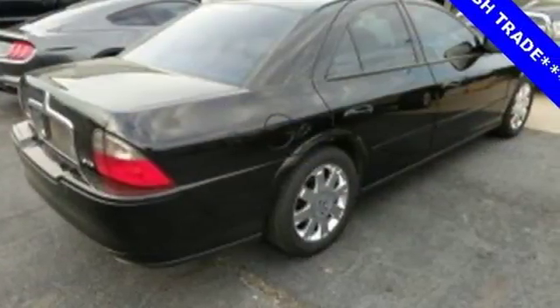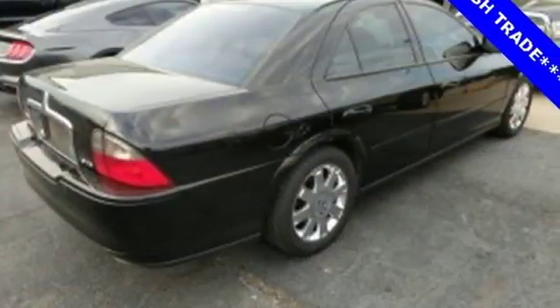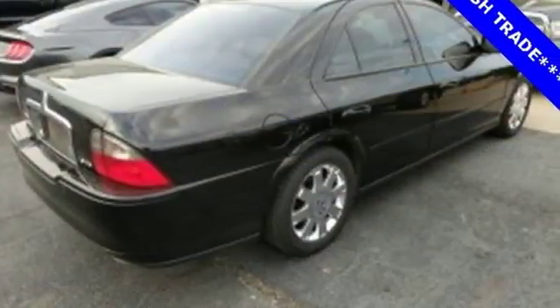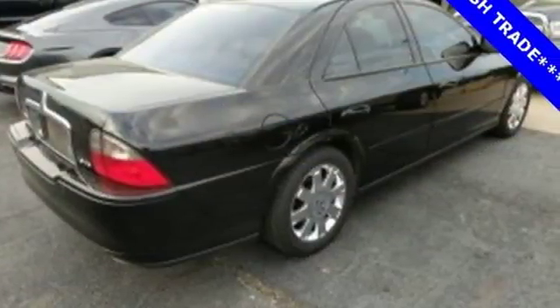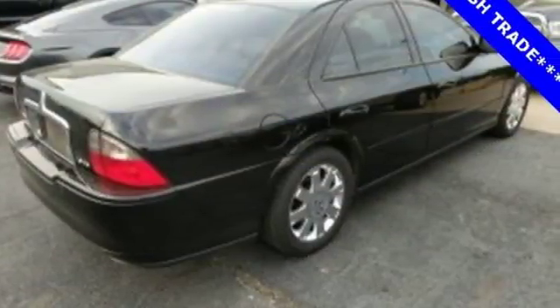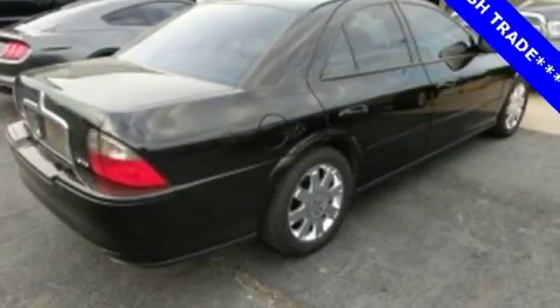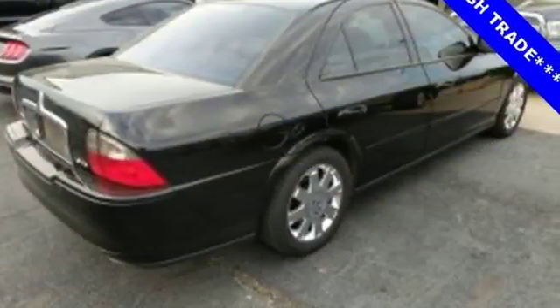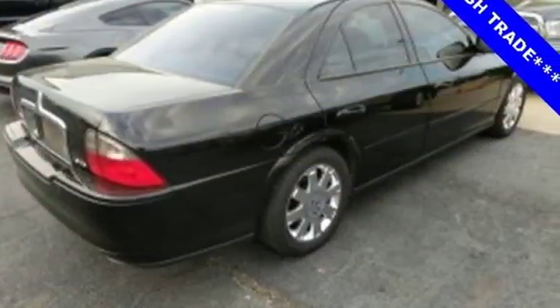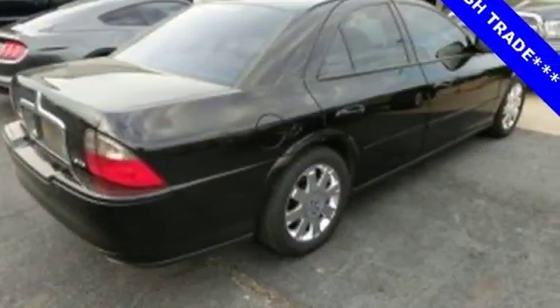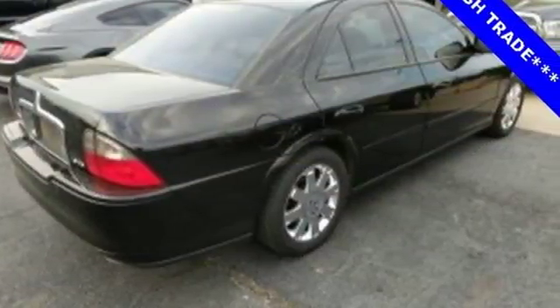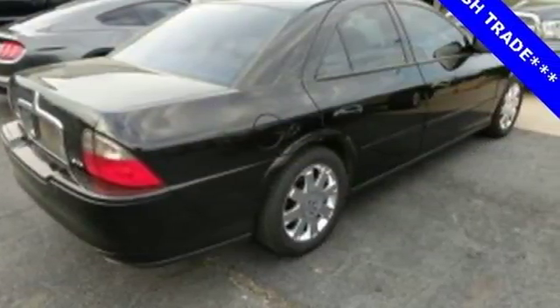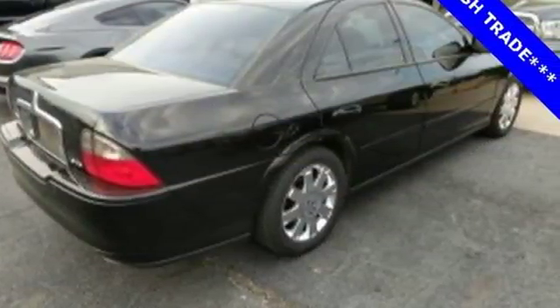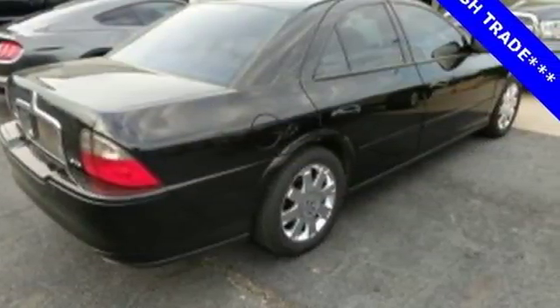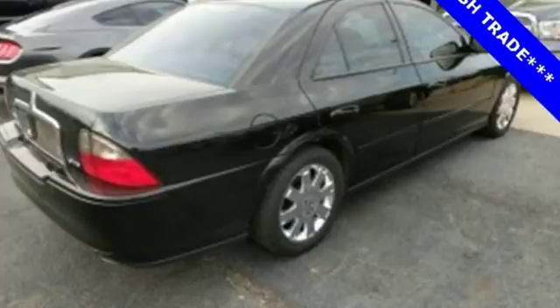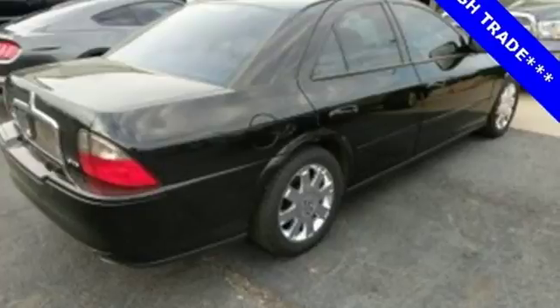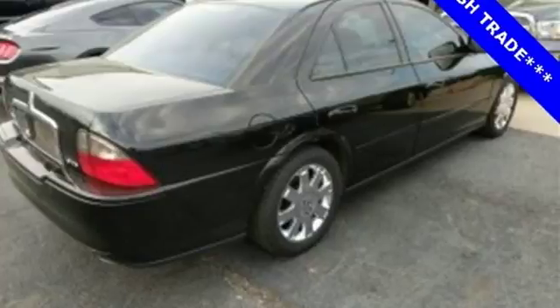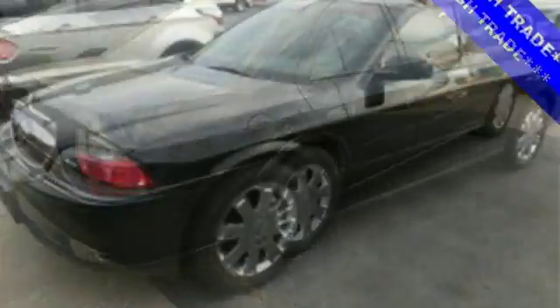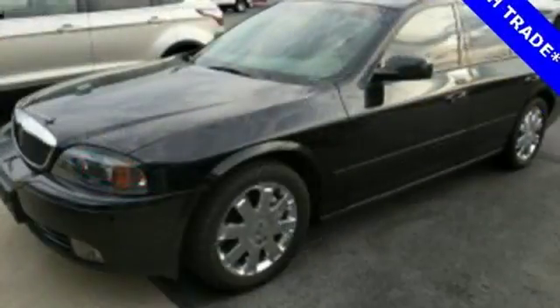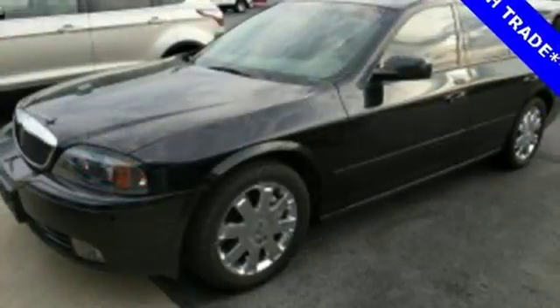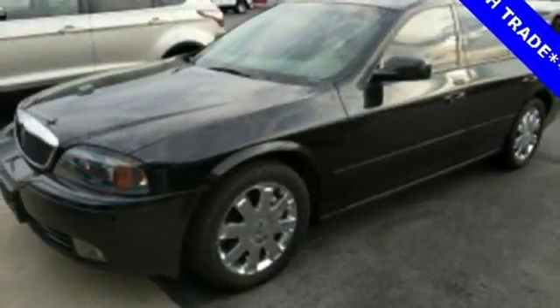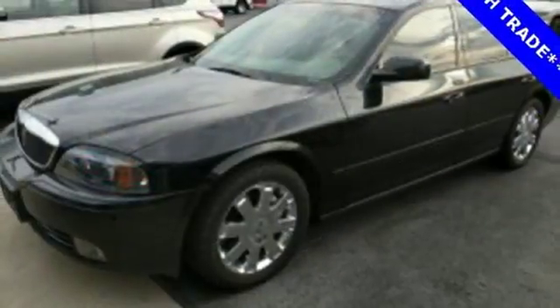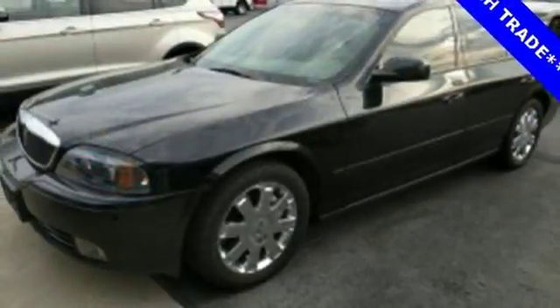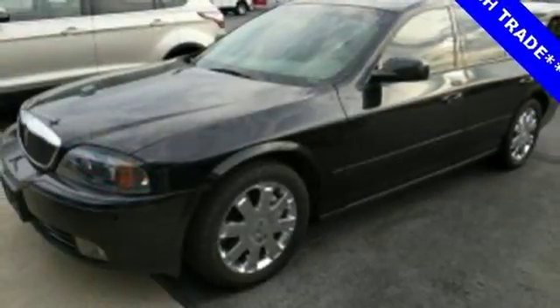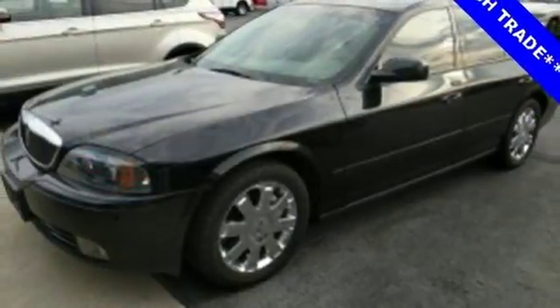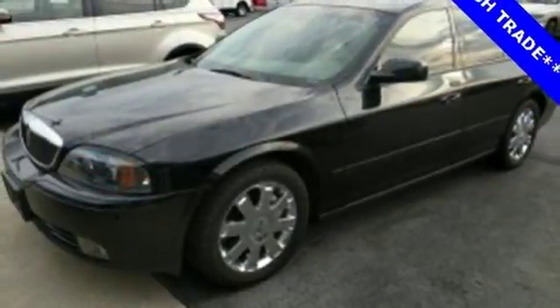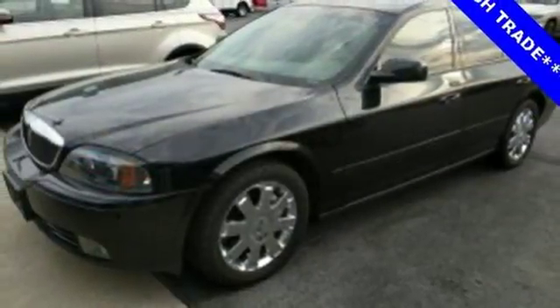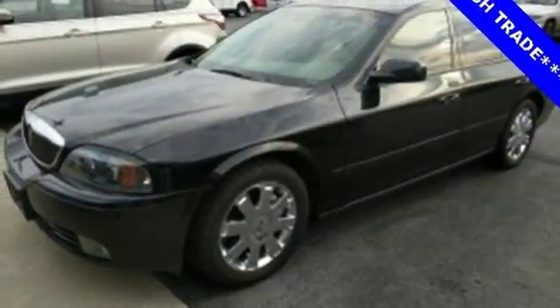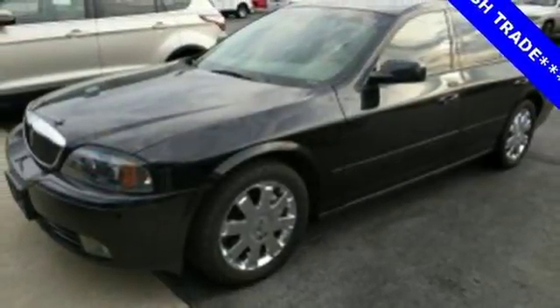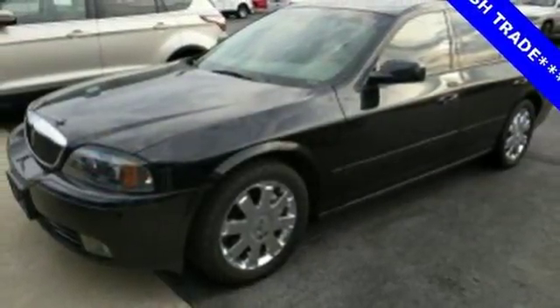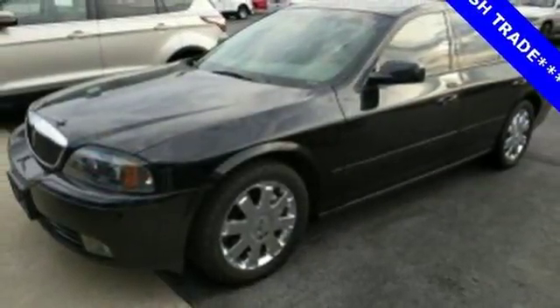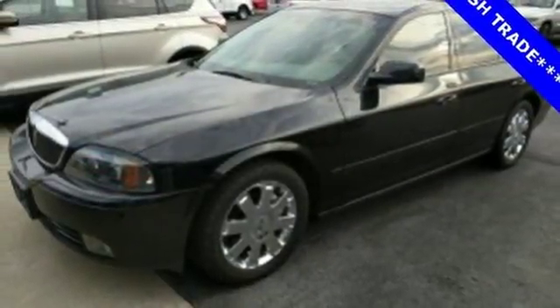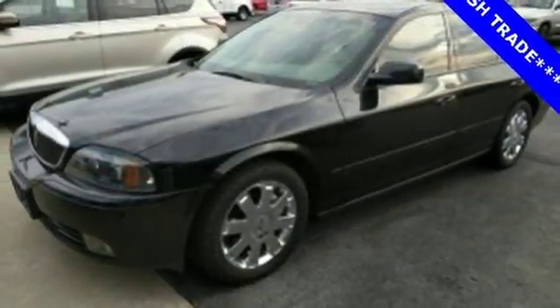Best of all, it's less expensive than other luxury sedans in its class. Check it out for yourself today.